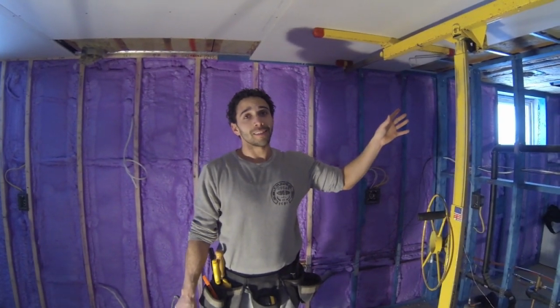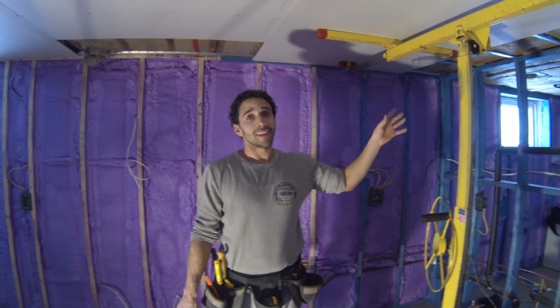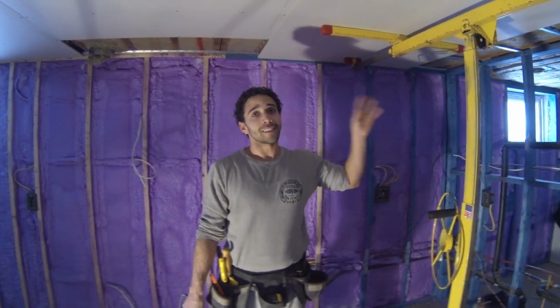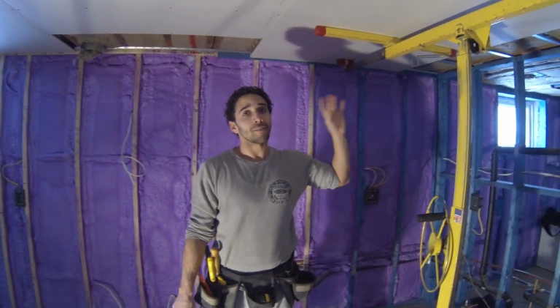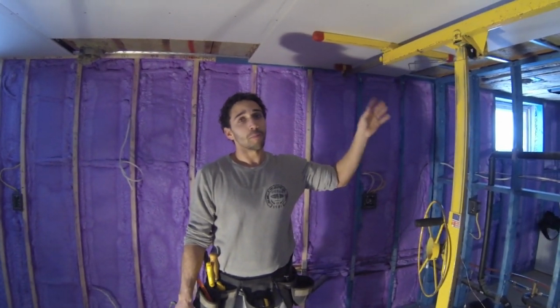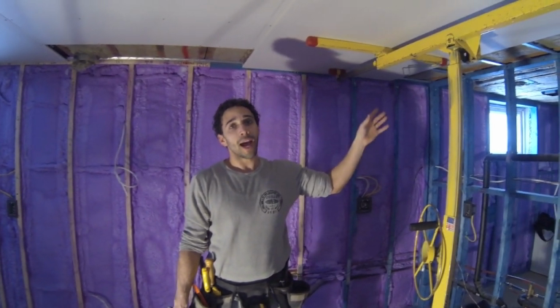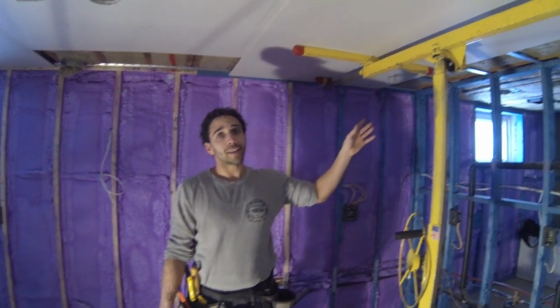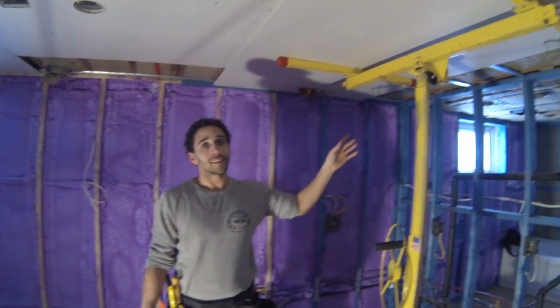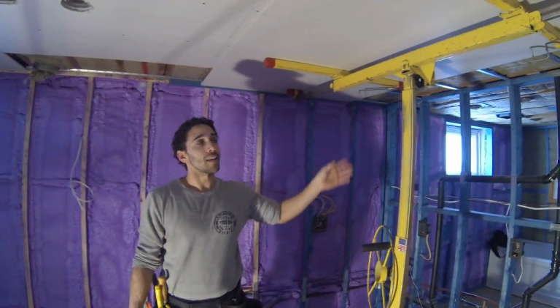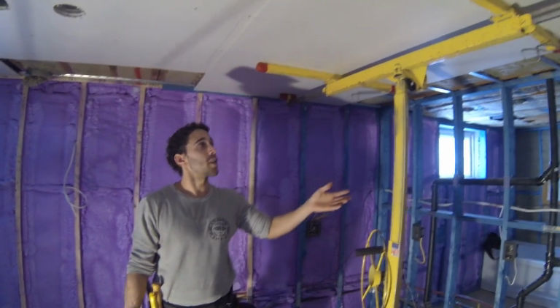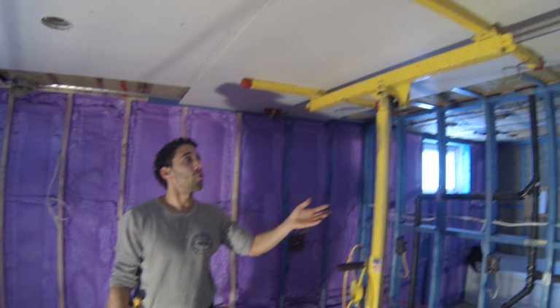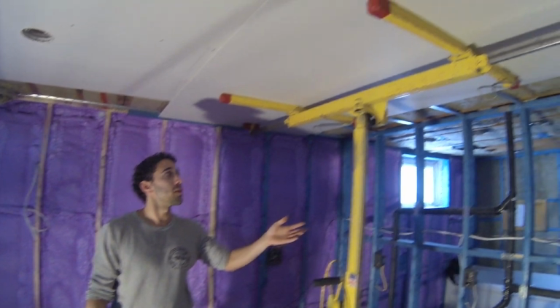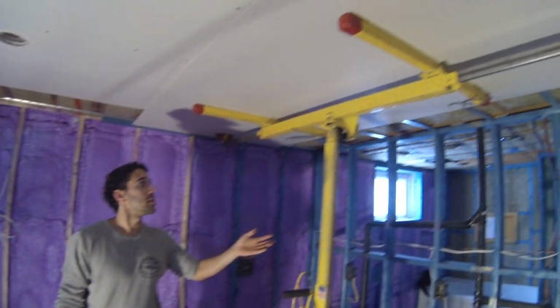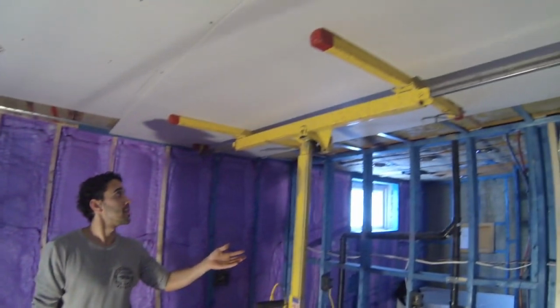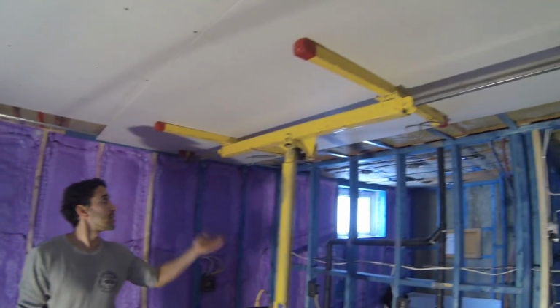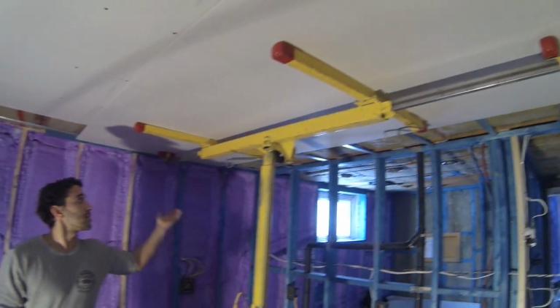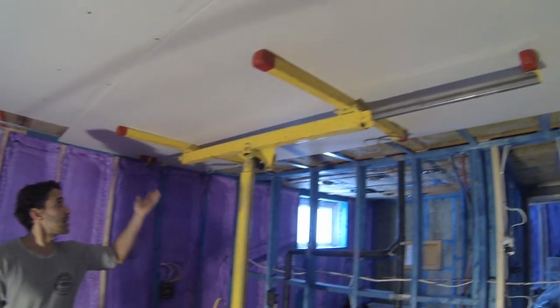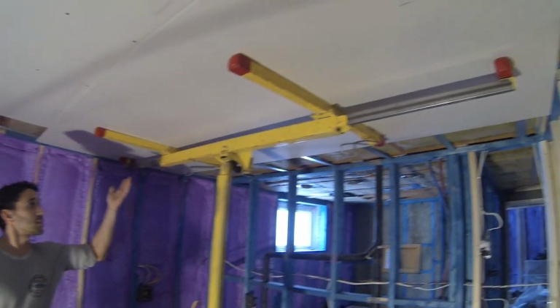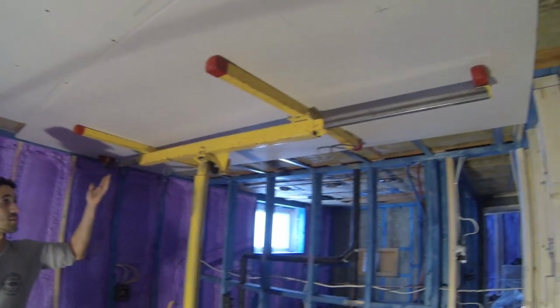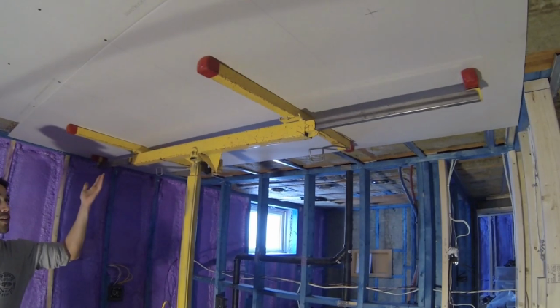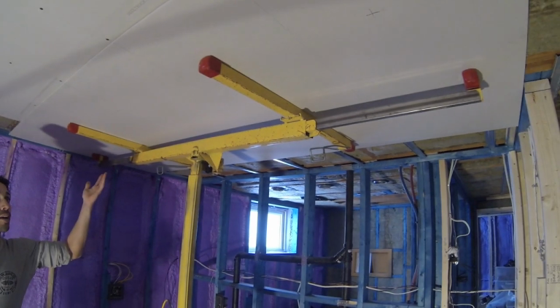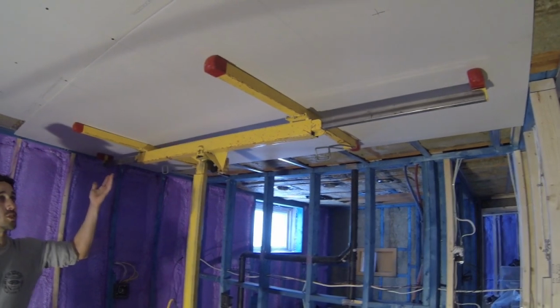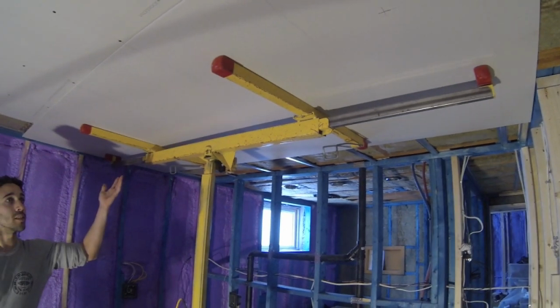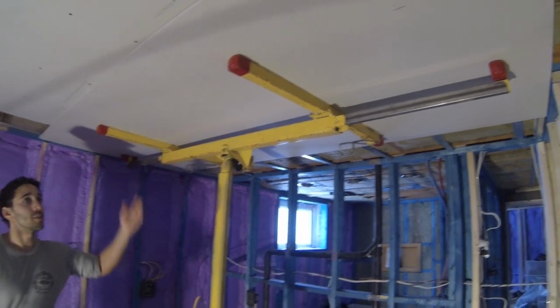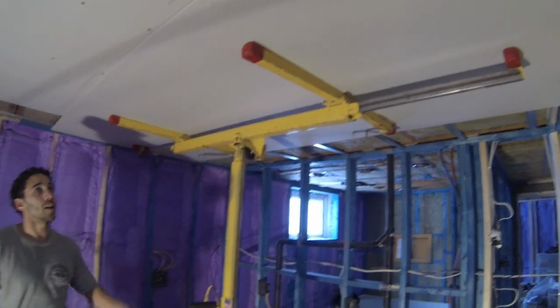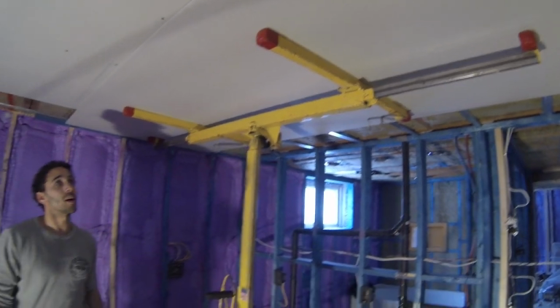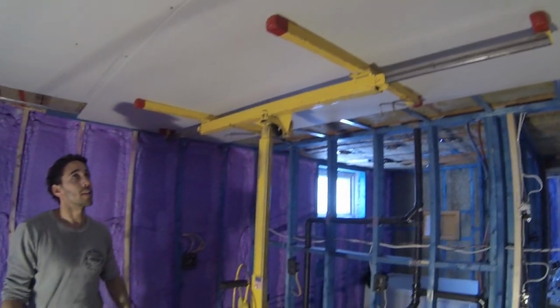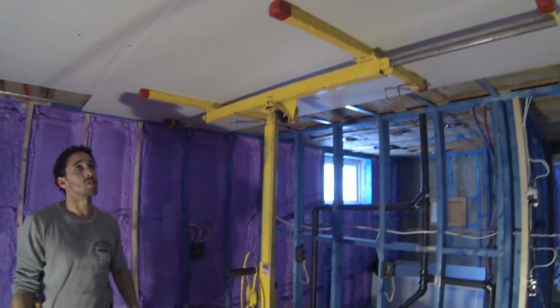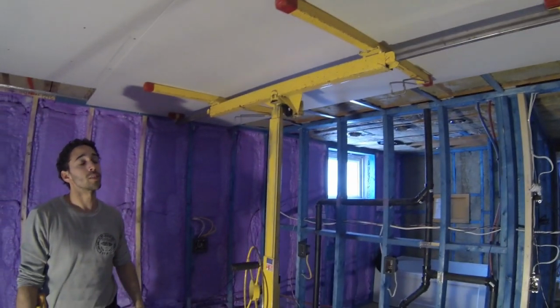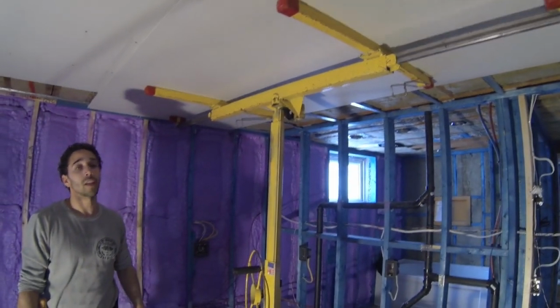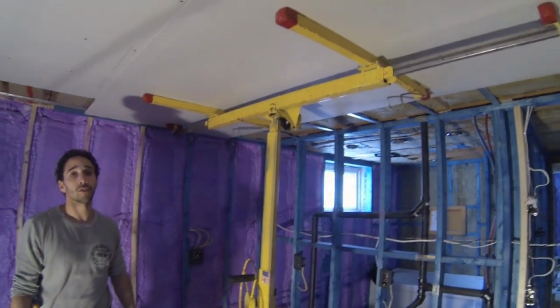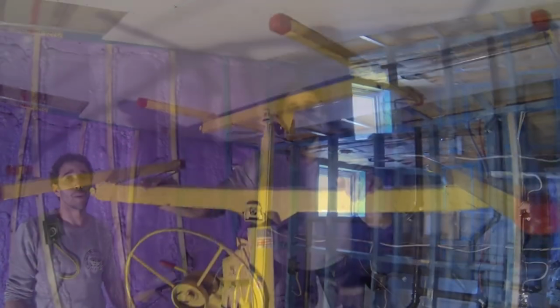It saves your back. It saves your helper. Look at this — right now the sheet is being held by it. It just makes your life so much easier.